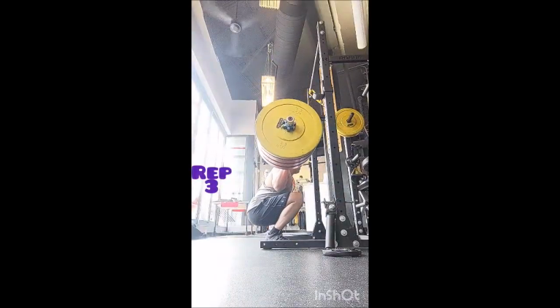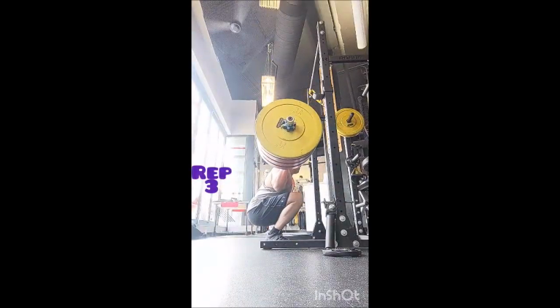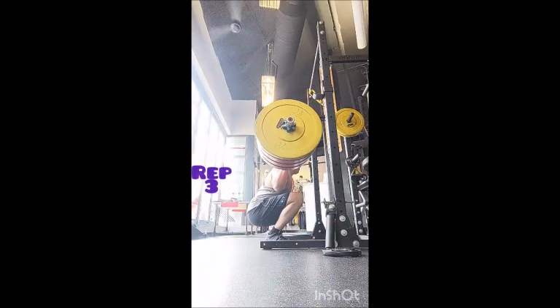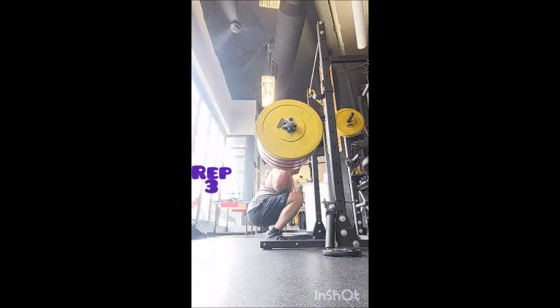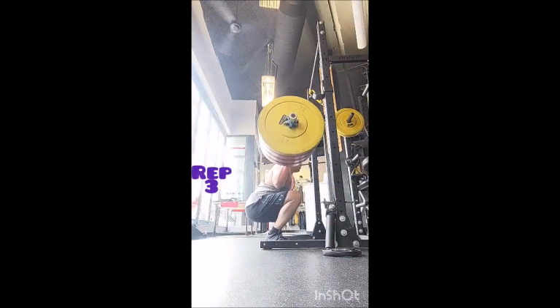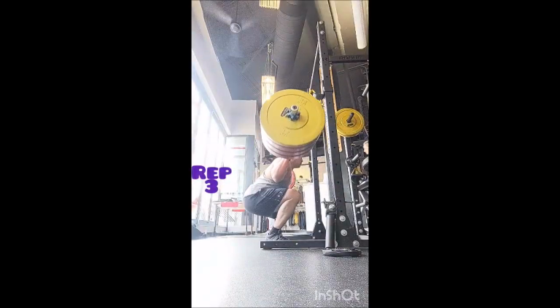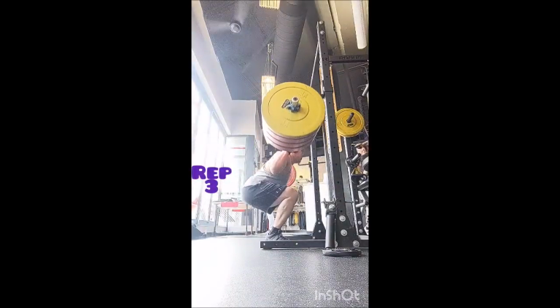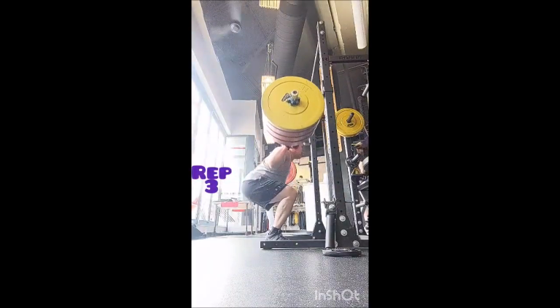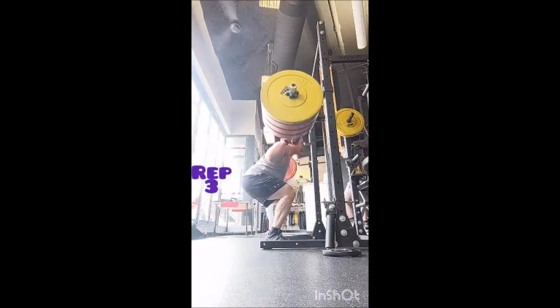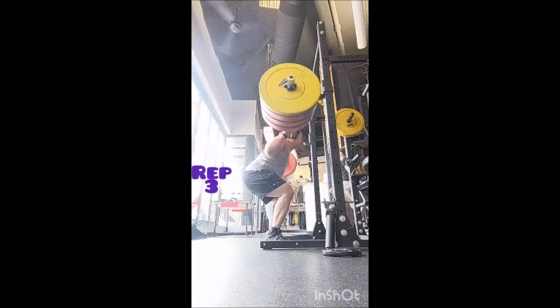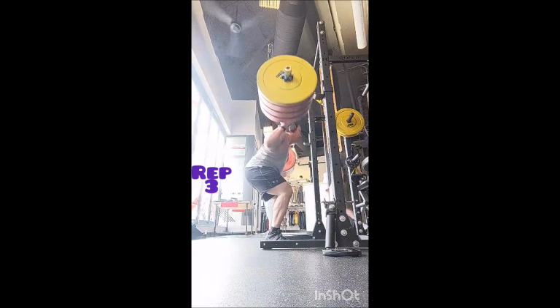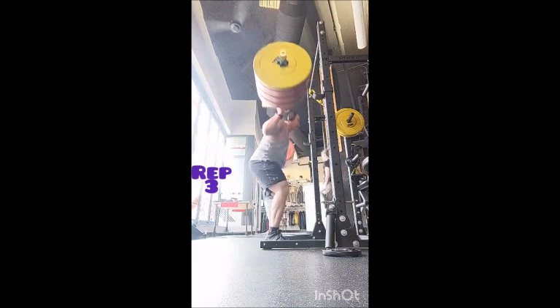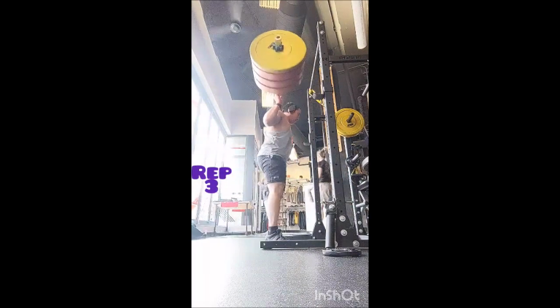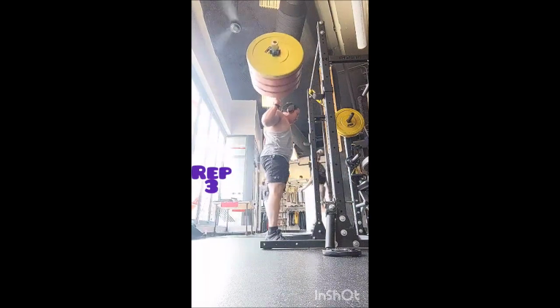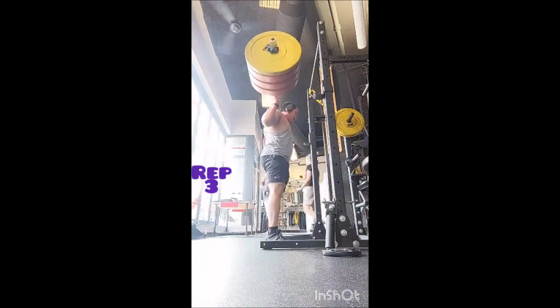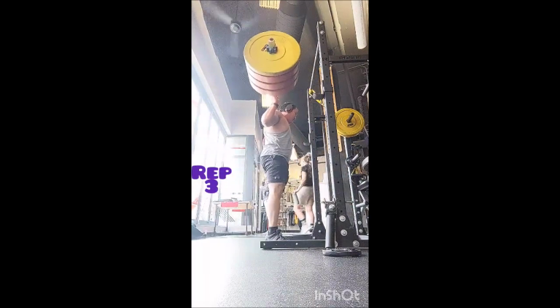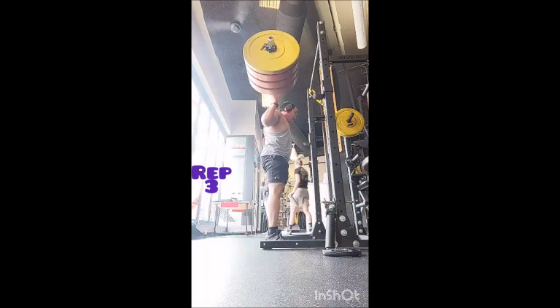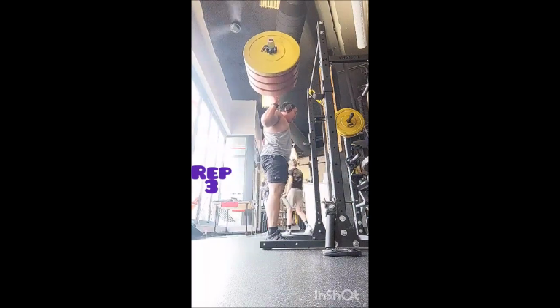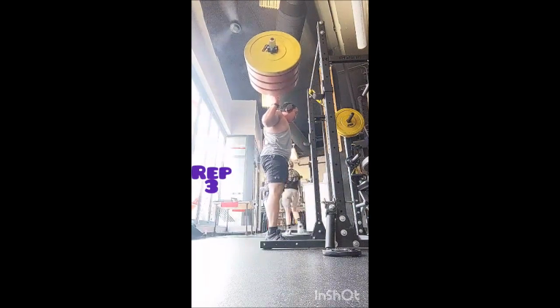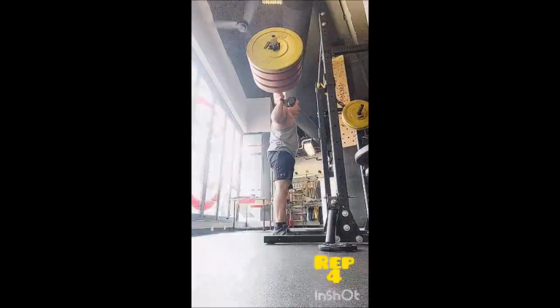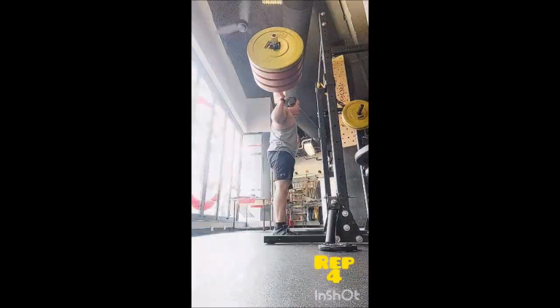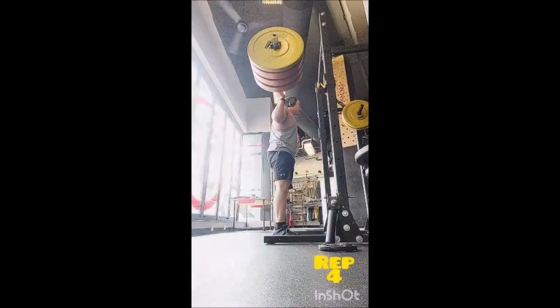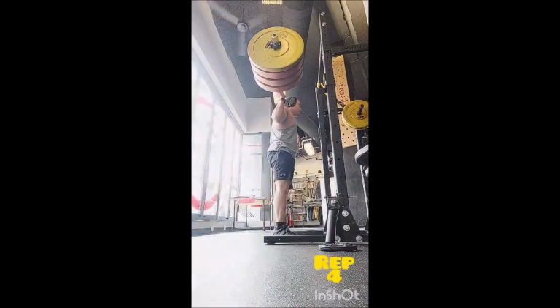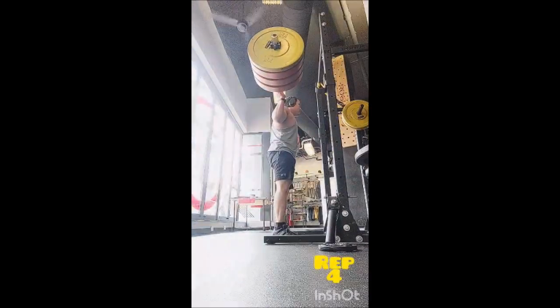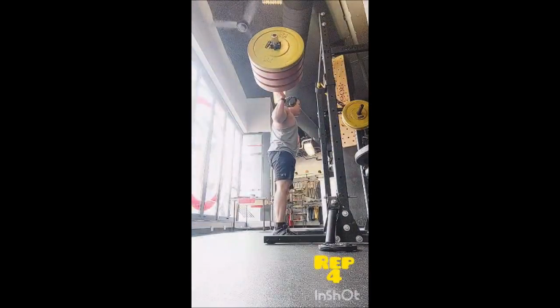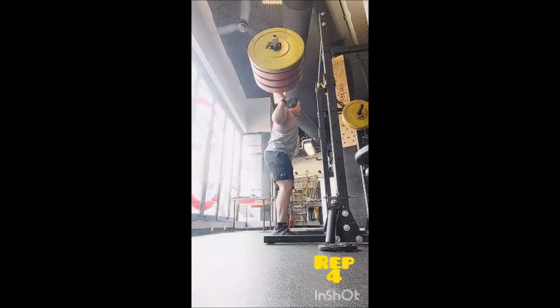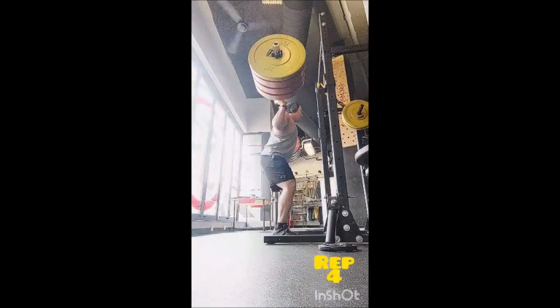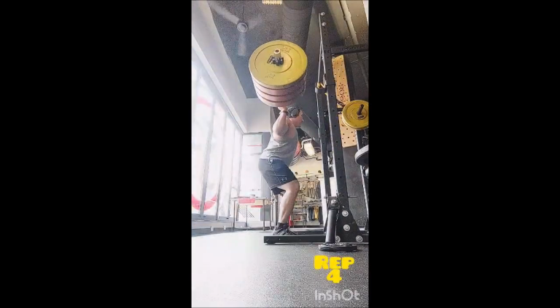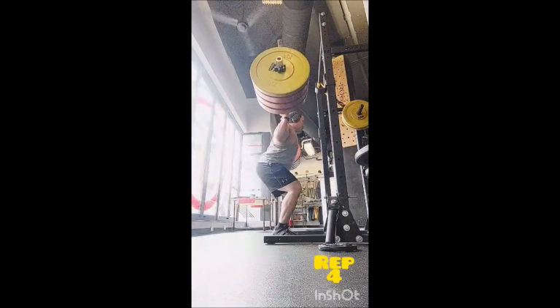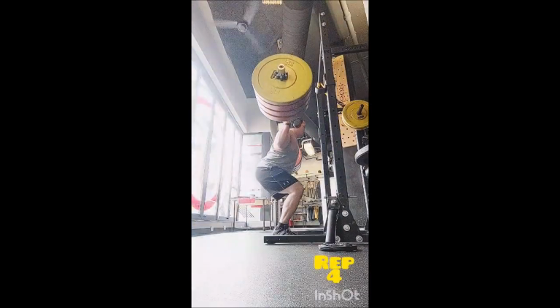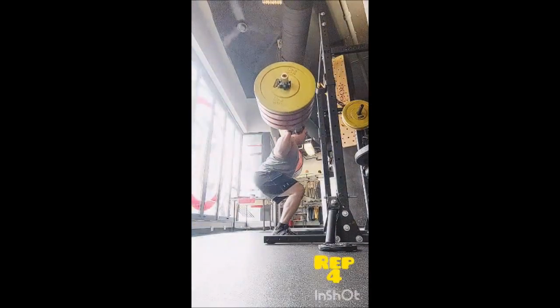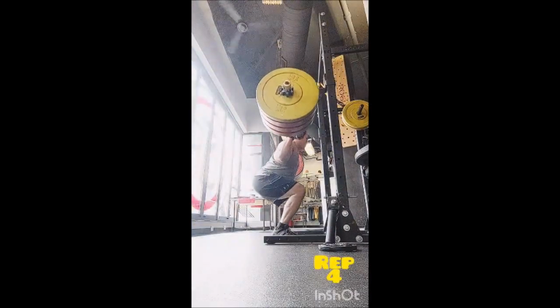Even though I was tempted to do a fourth set, I just cut it at three.